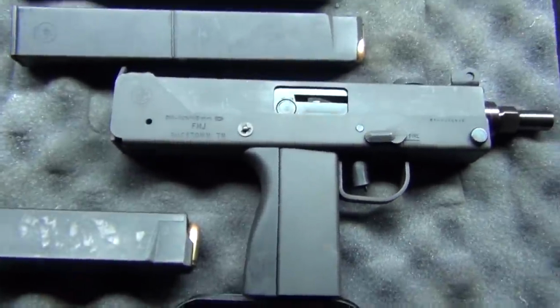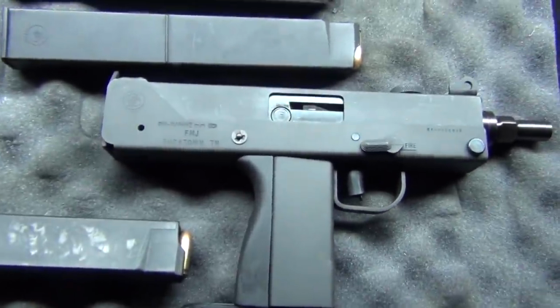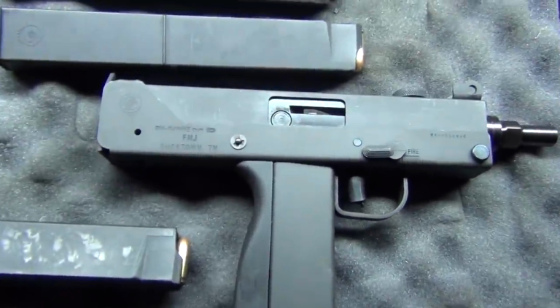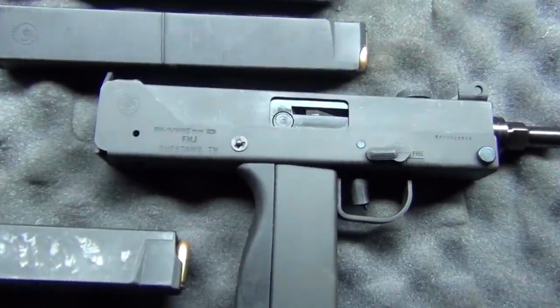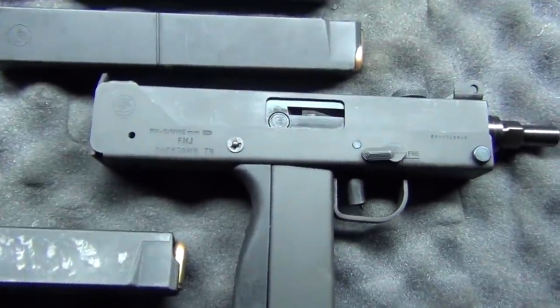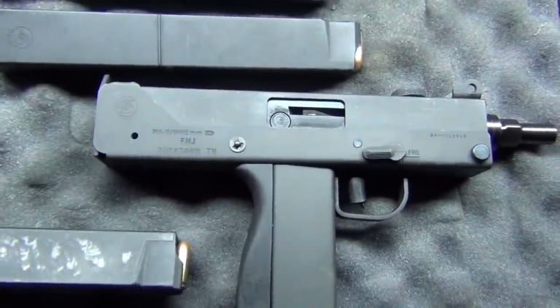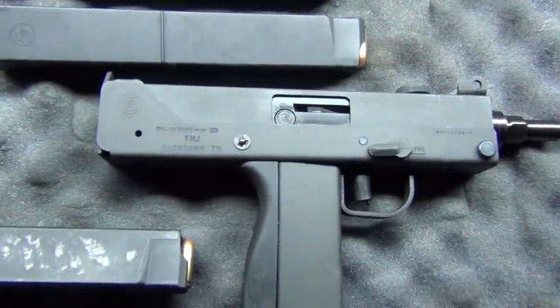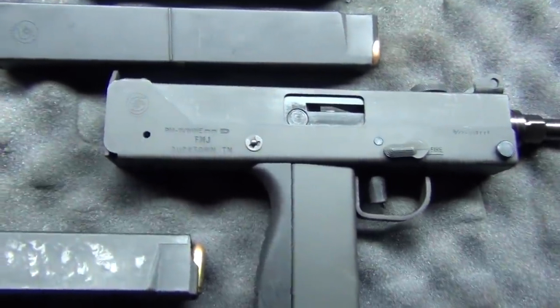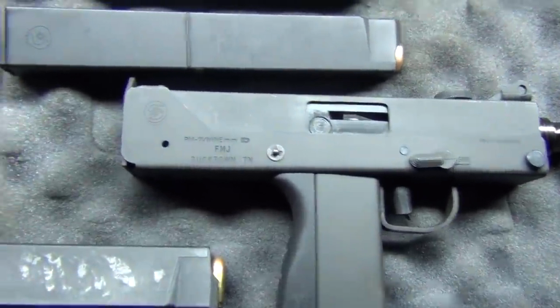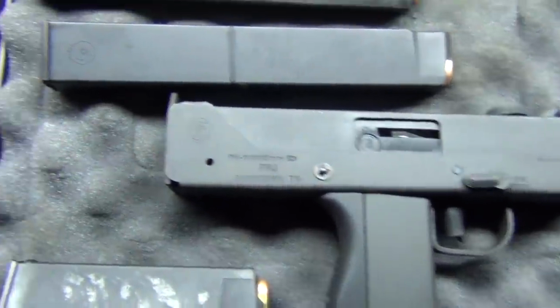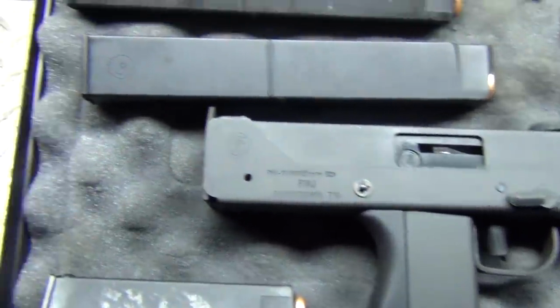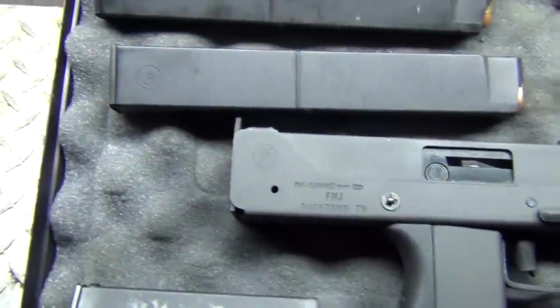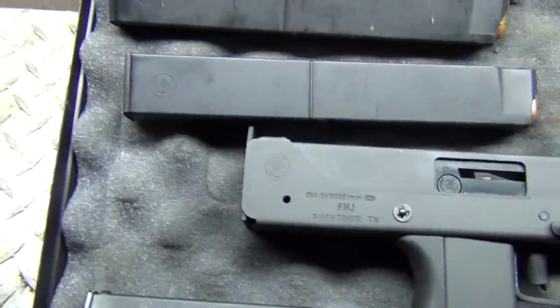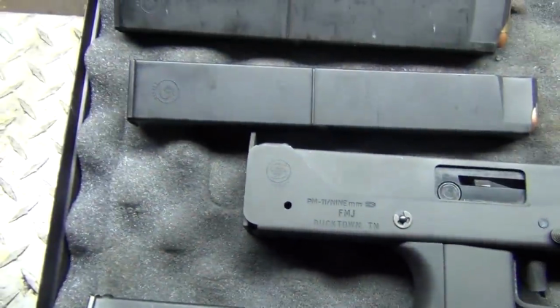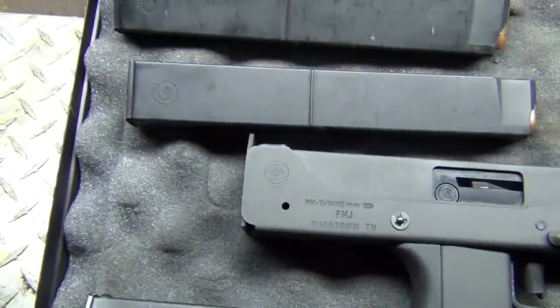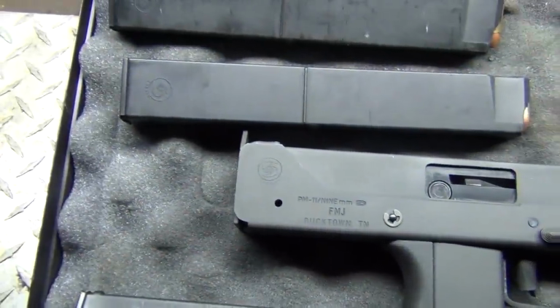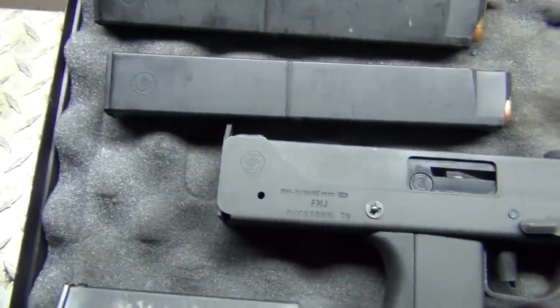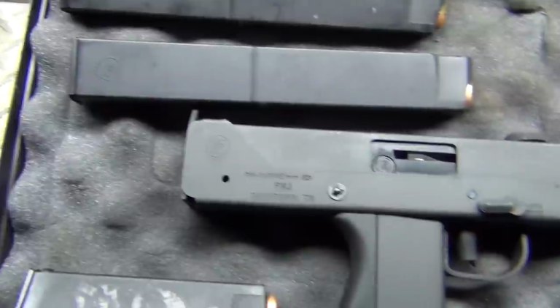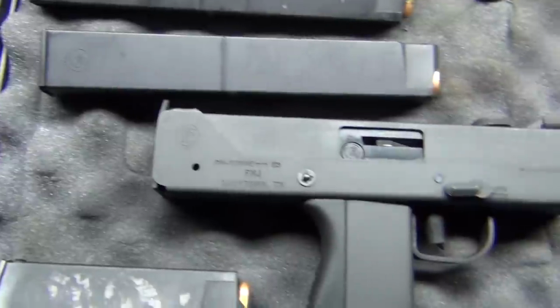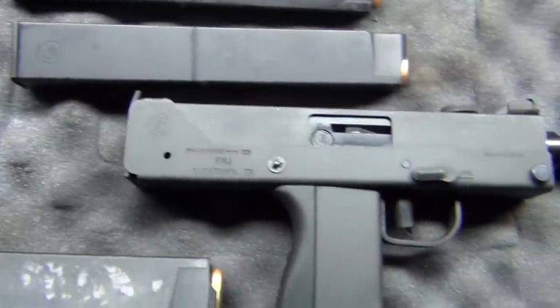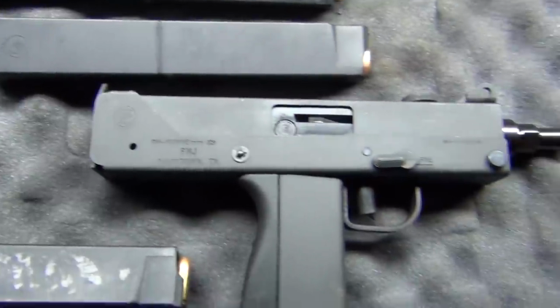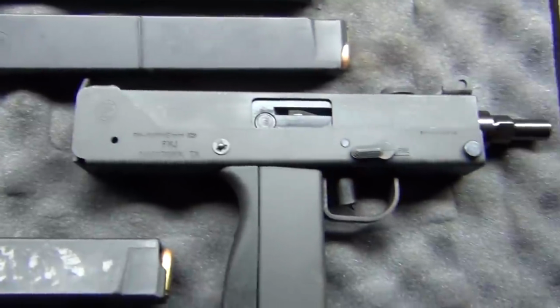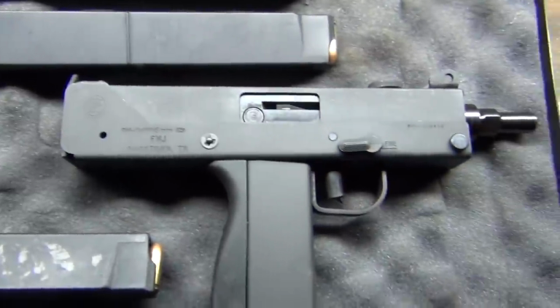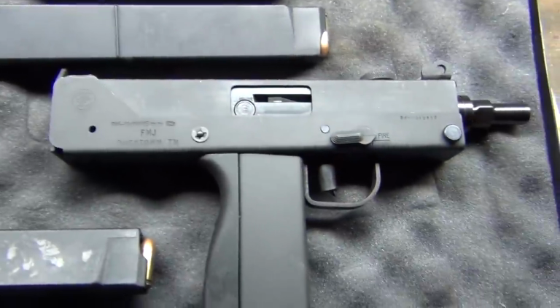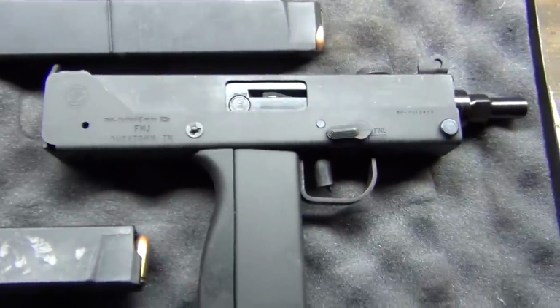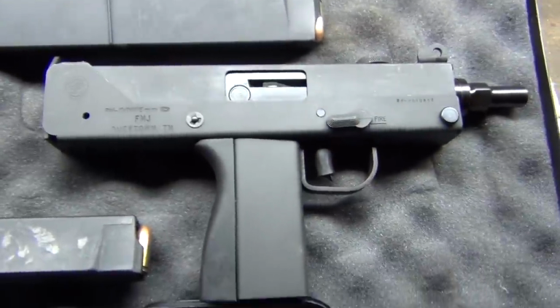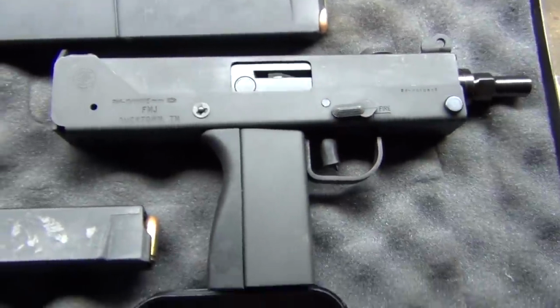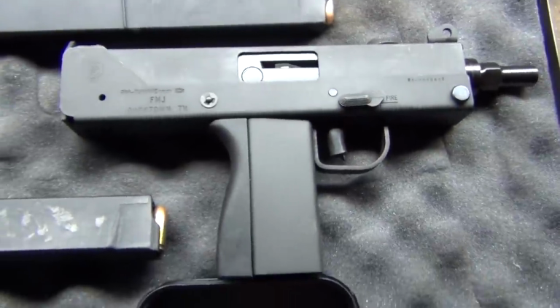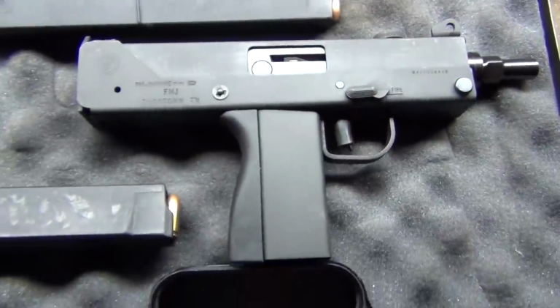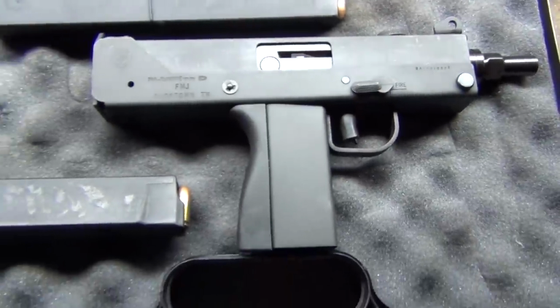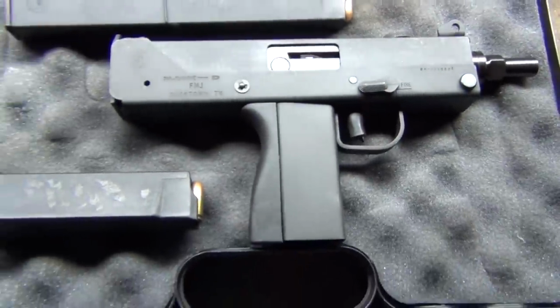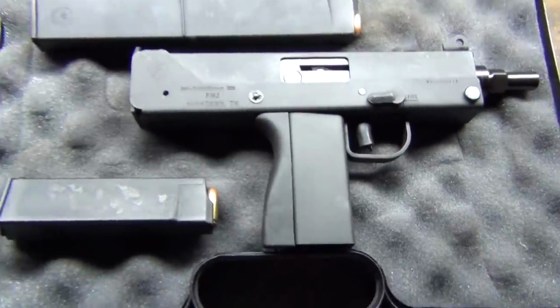I'll be going to the range with this guy here and doing some shooting, and I'll bring you guys along with me.